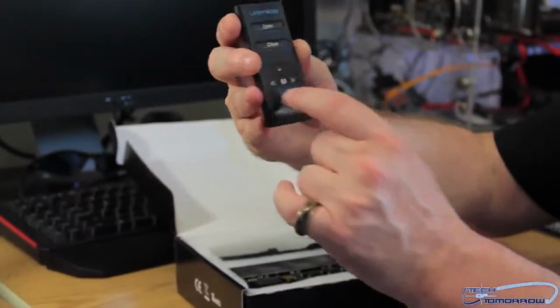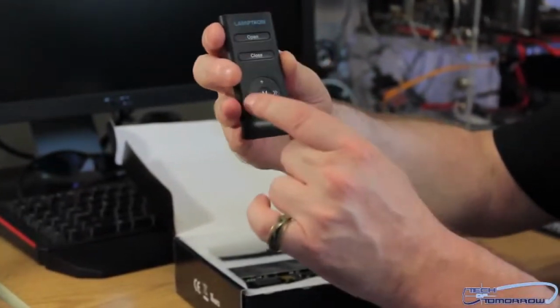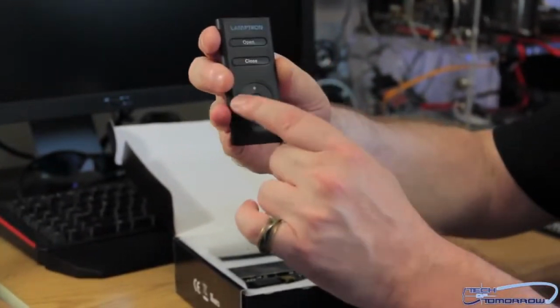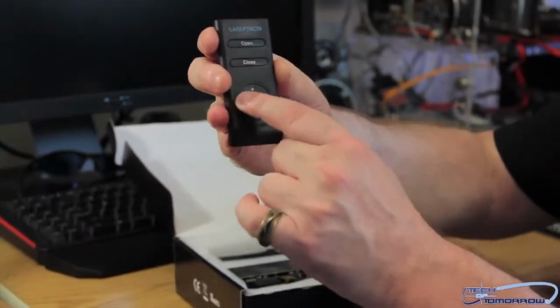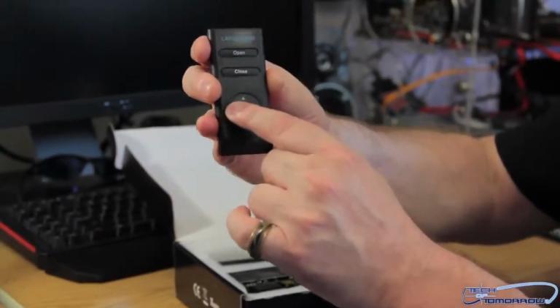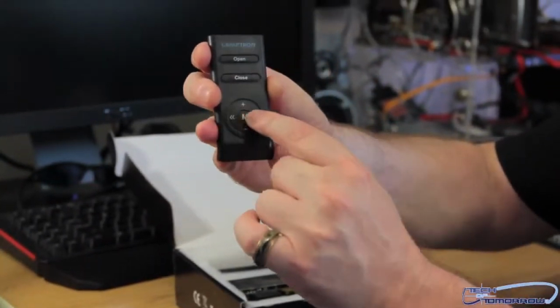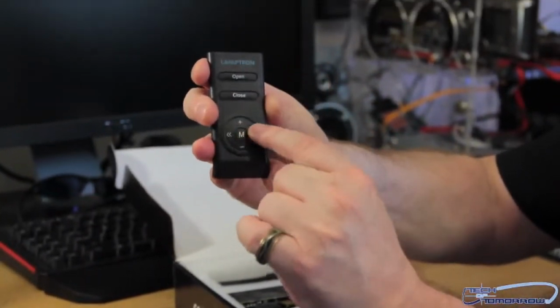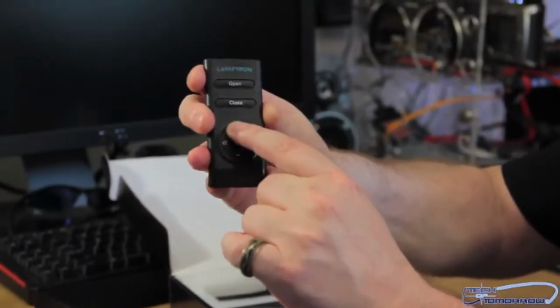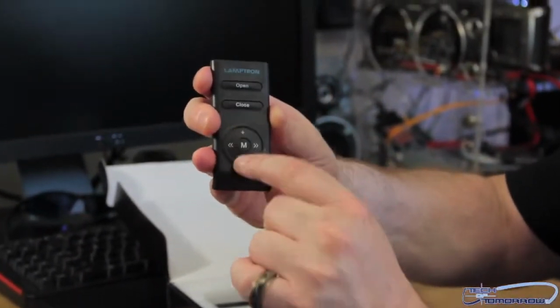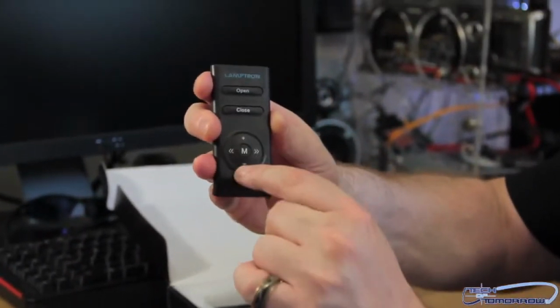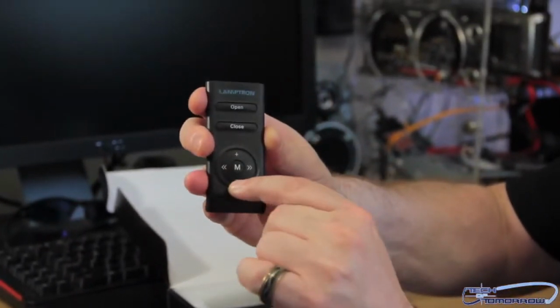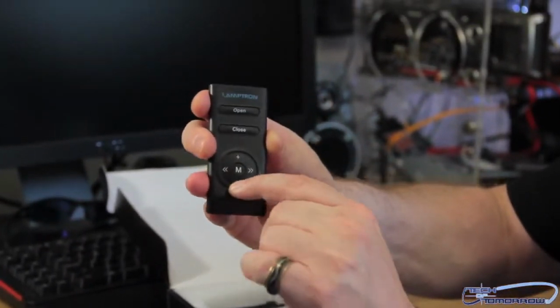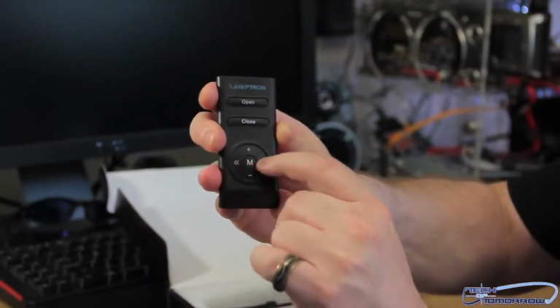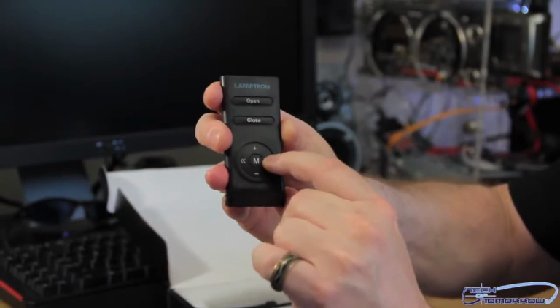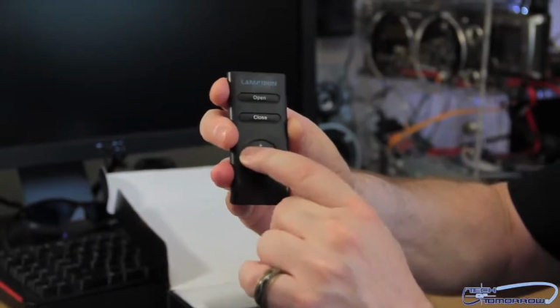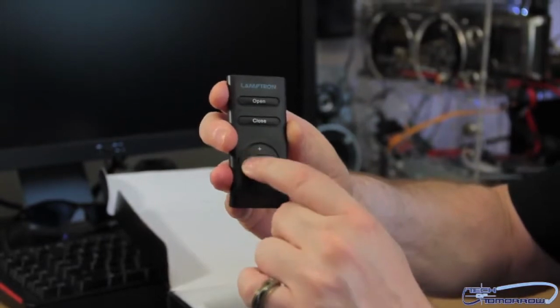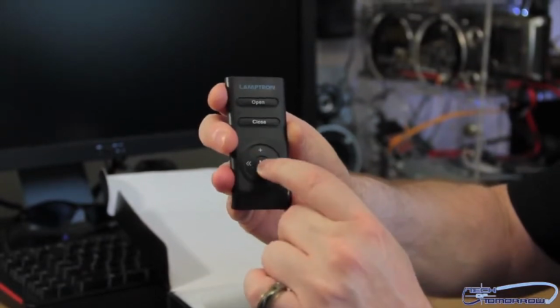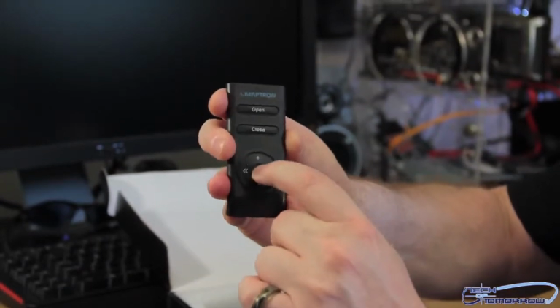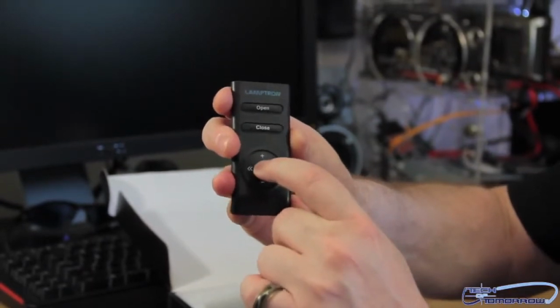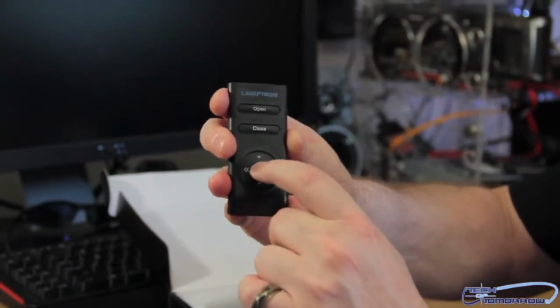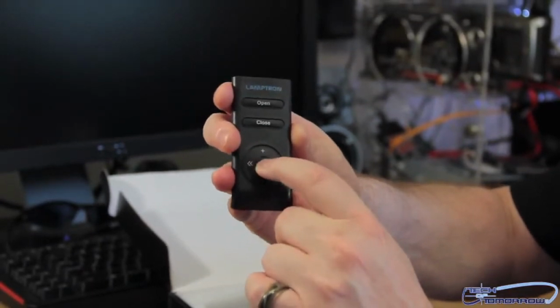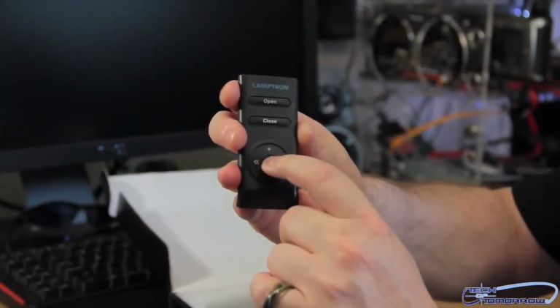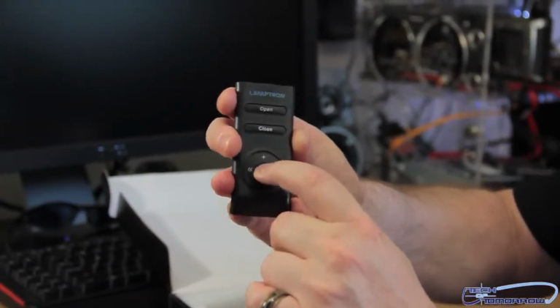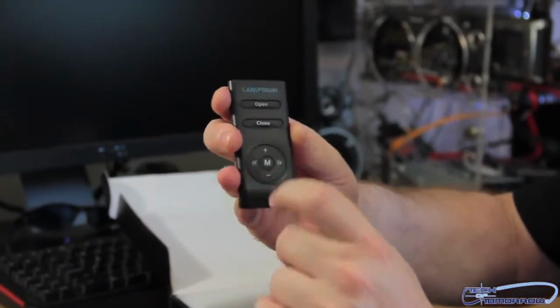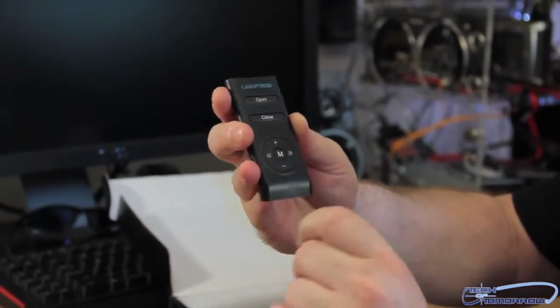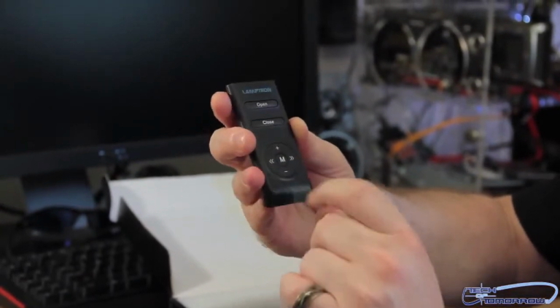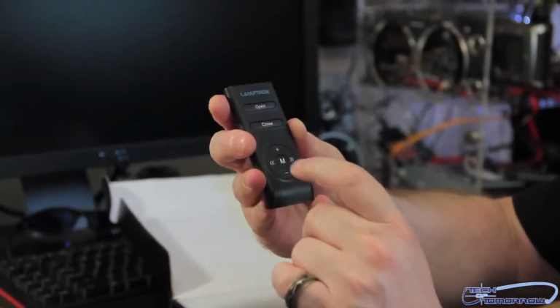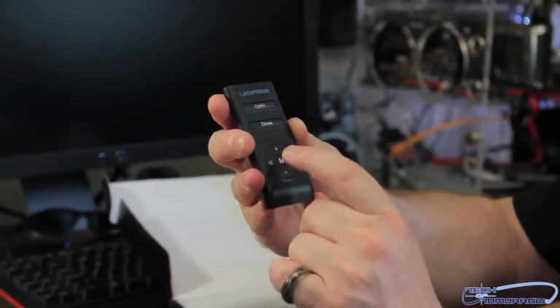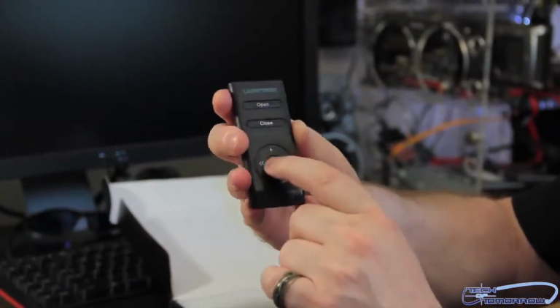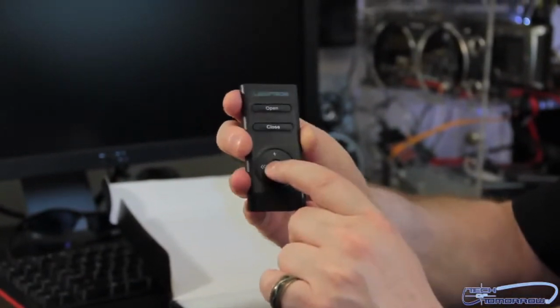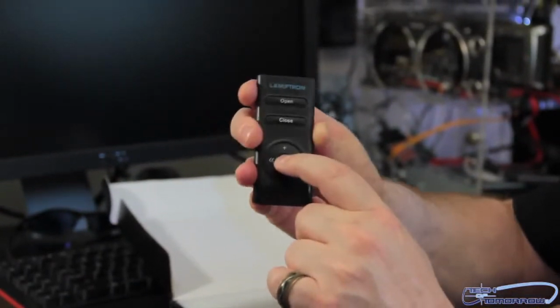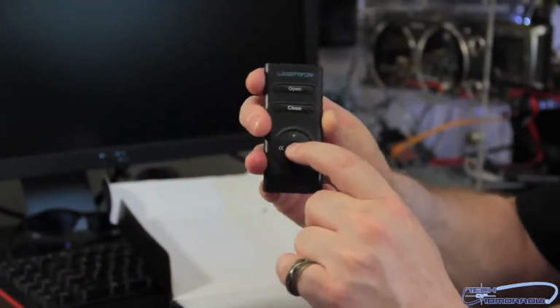Here's all the fan controls: up and down buttons, and a little M button. I guessed it was a mute button, but we'll find out.